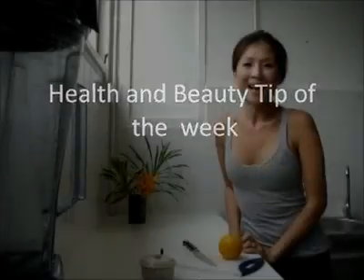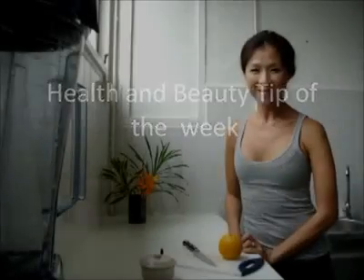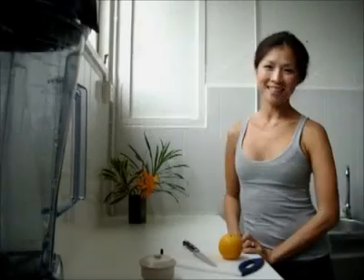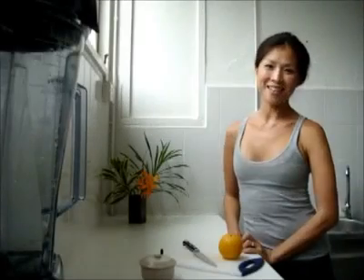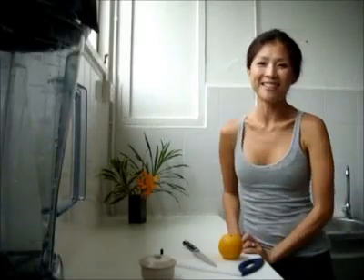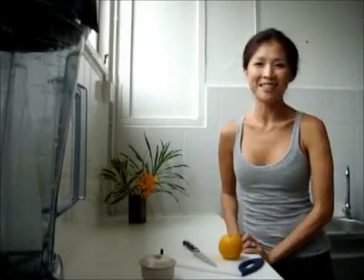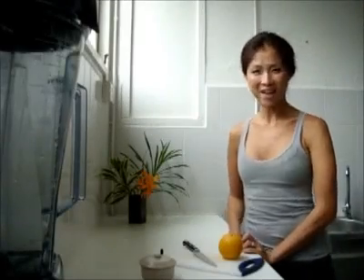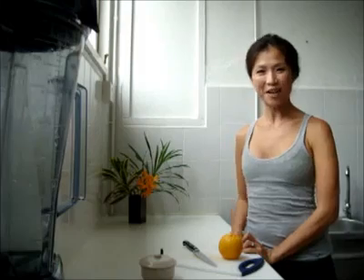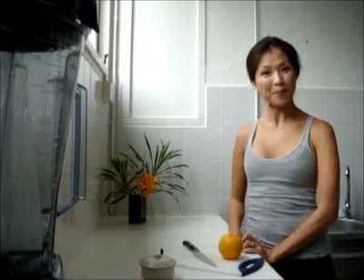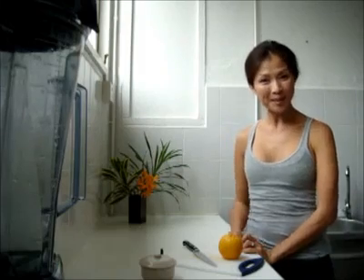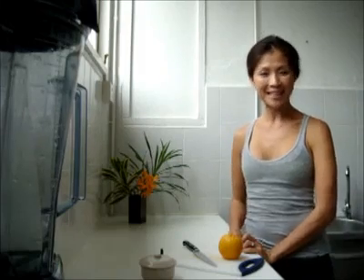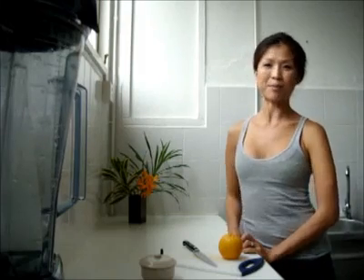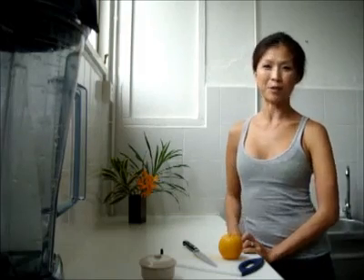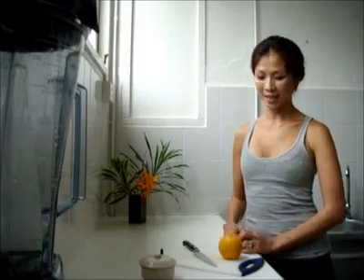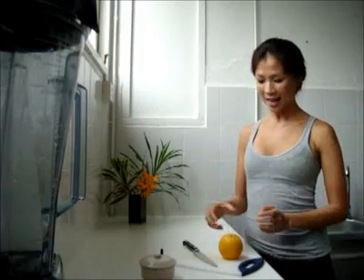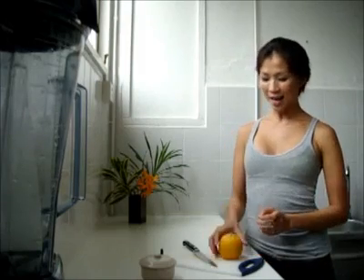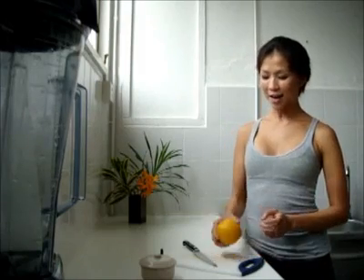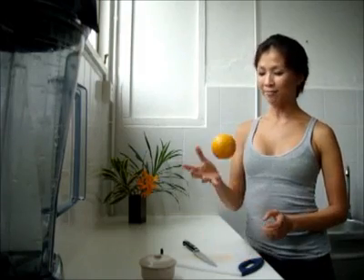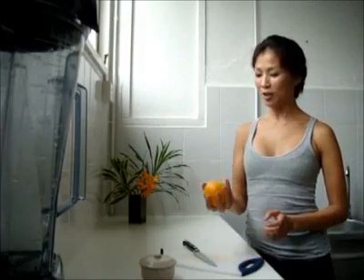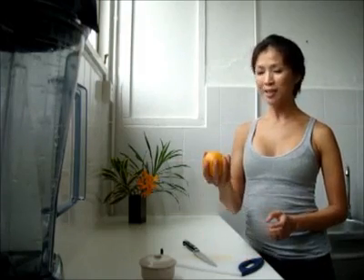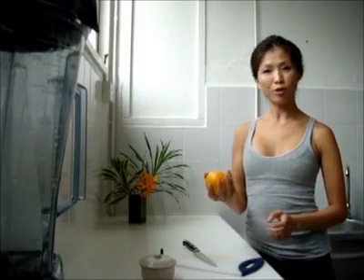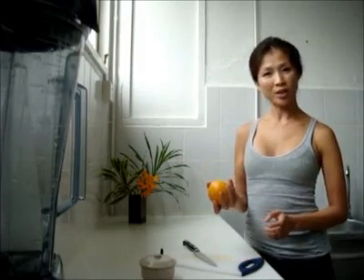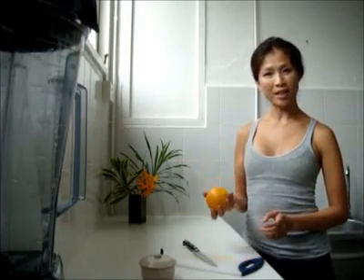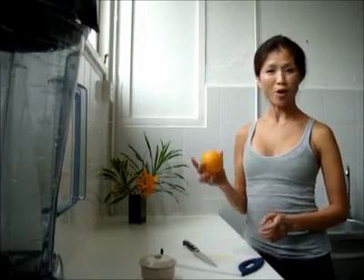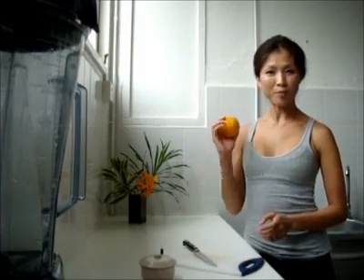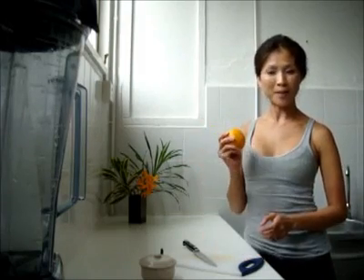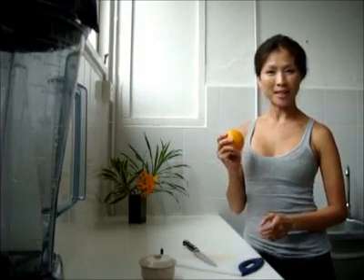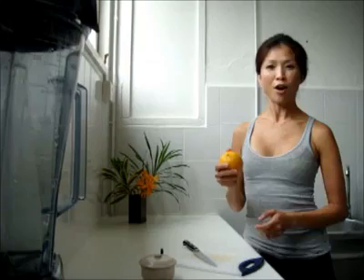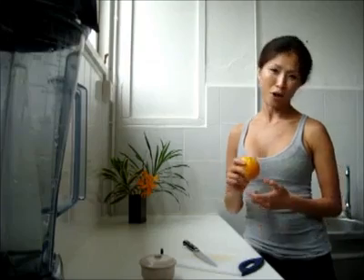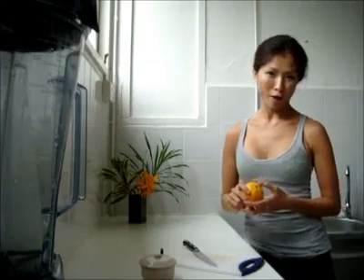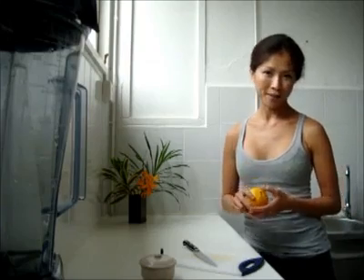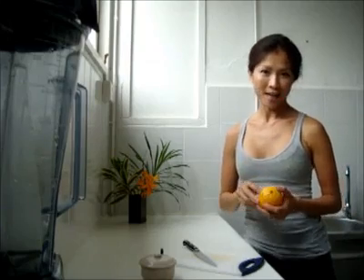Hi, I'm Leland and welcome to Health and Beauty Tip of the Week. Today's solution is a home remedy for coughs.